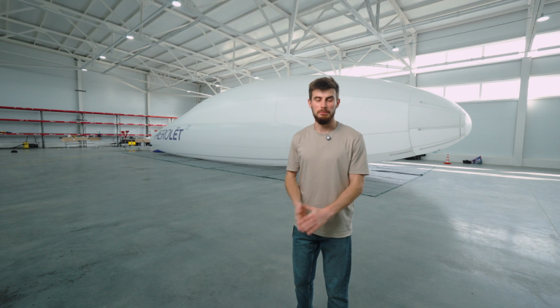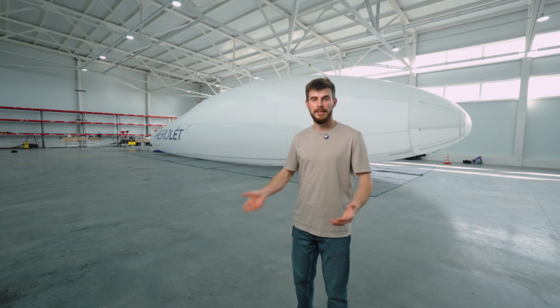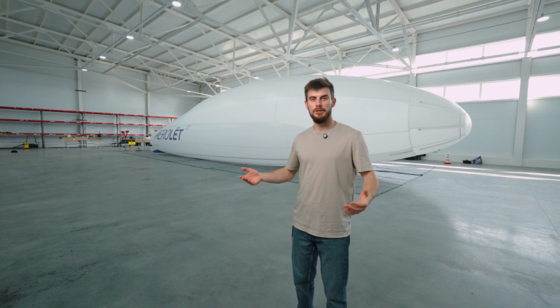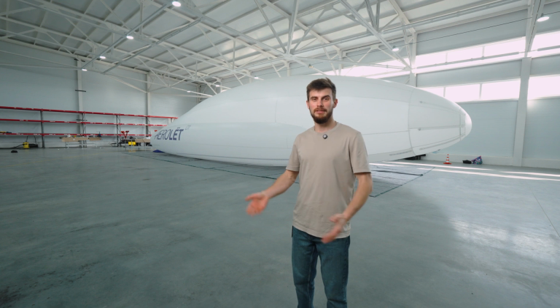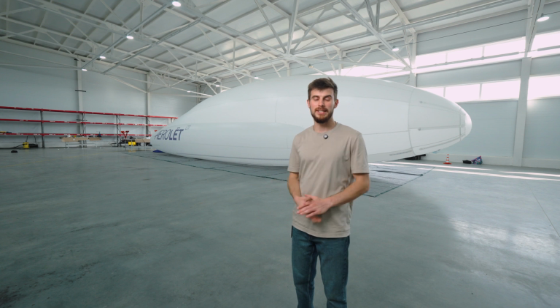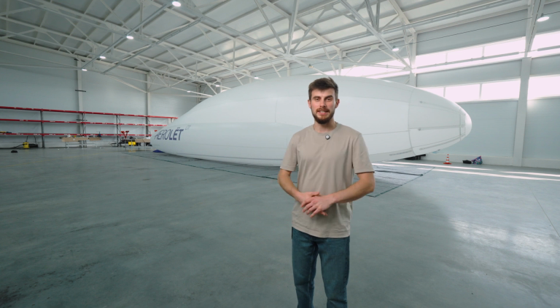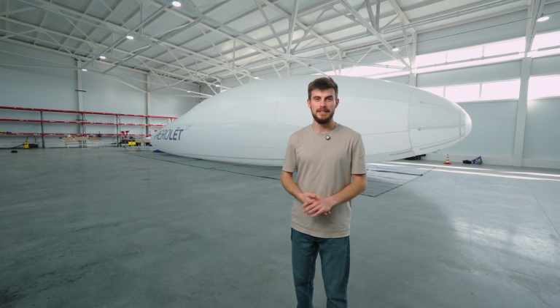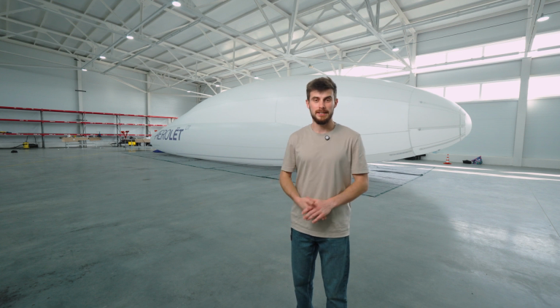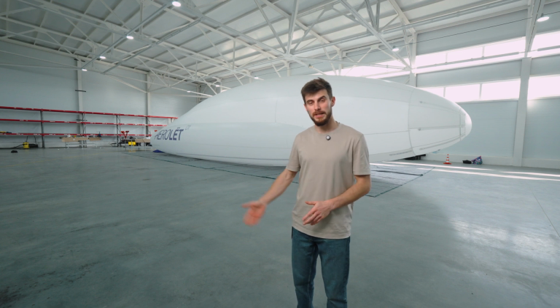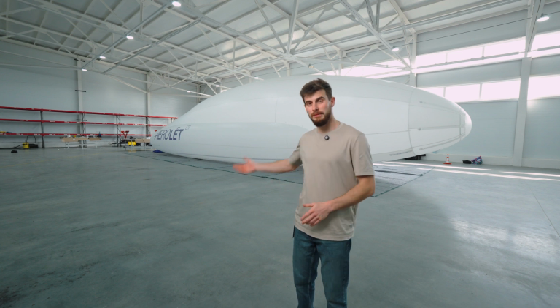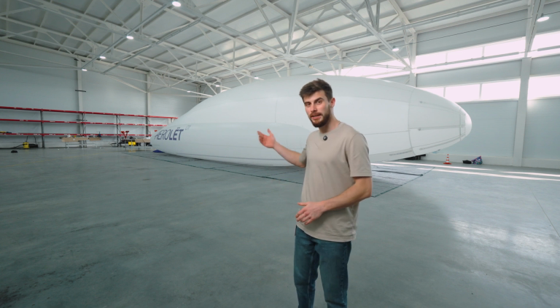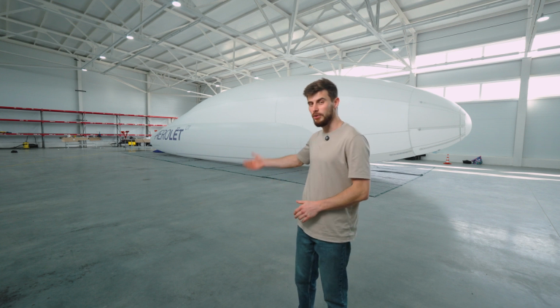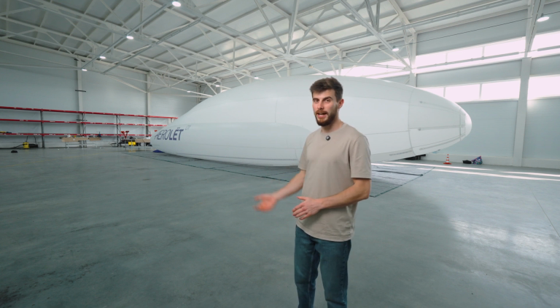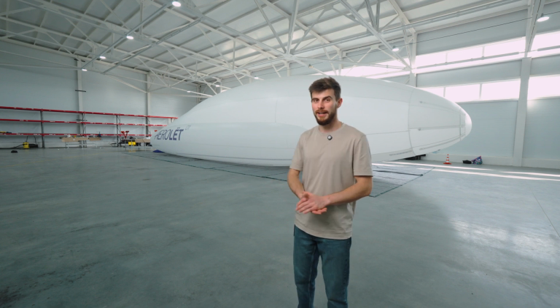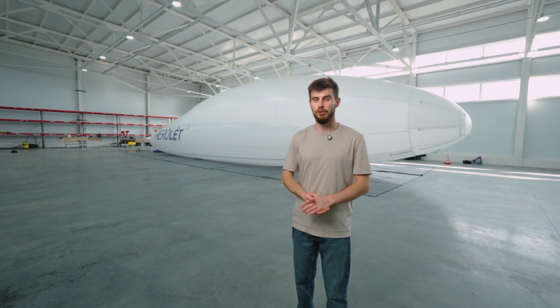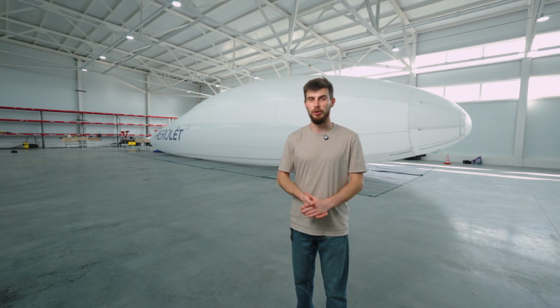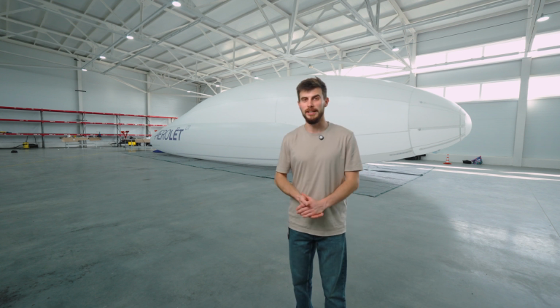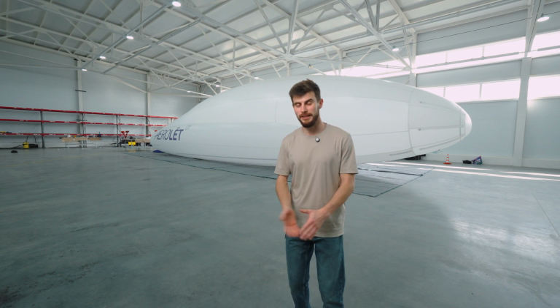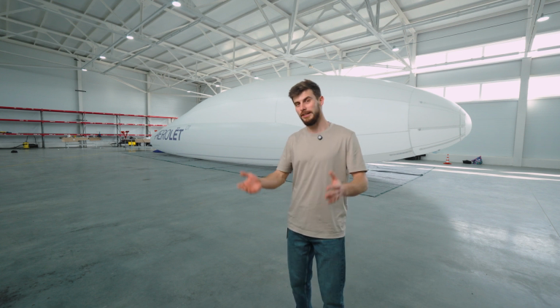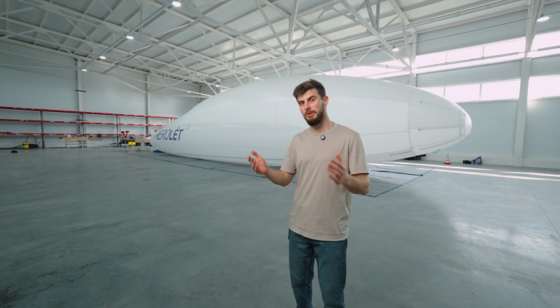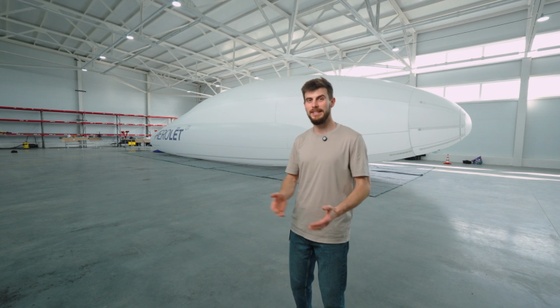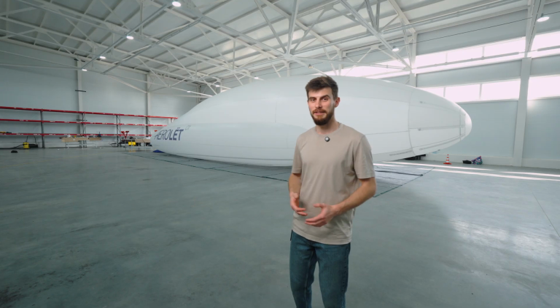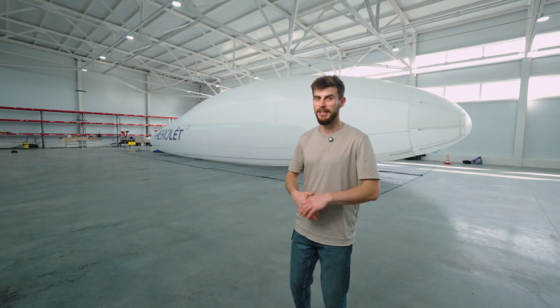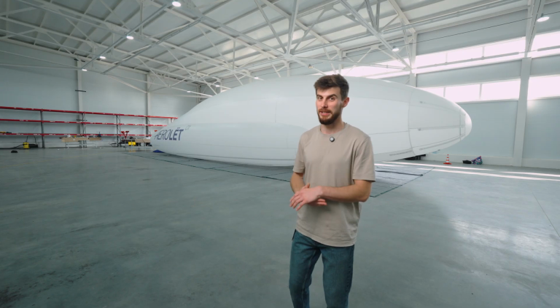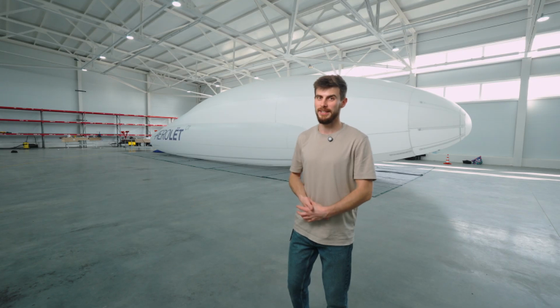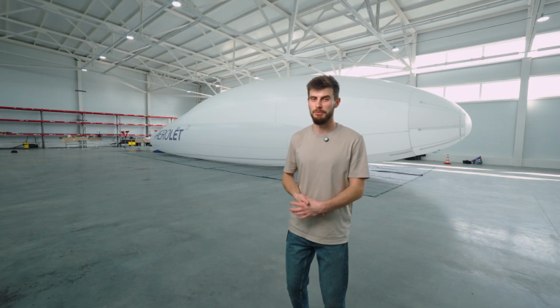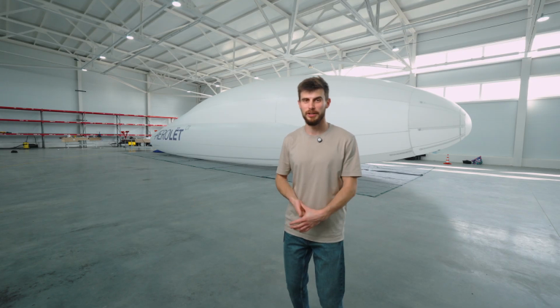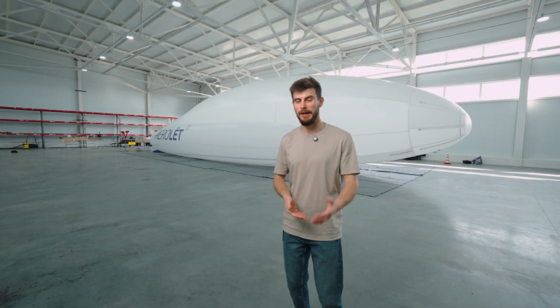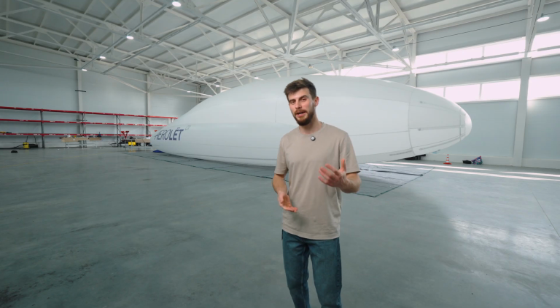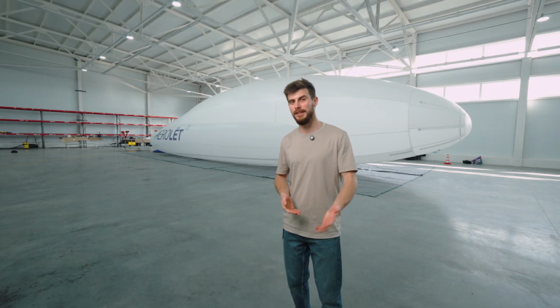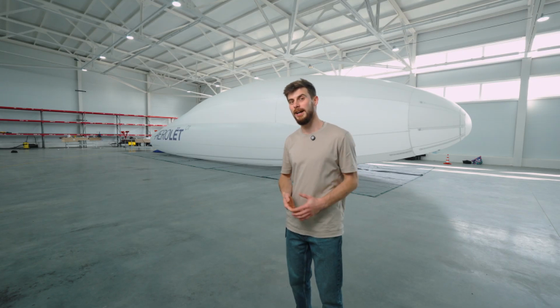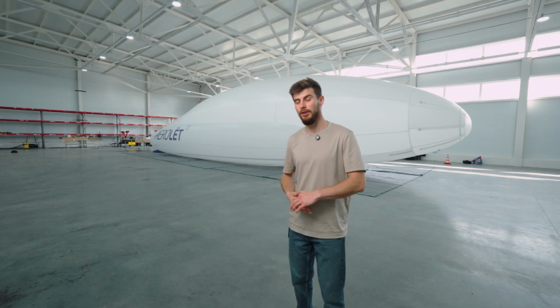We are in Voskresensk. Behind me is the Aerolet 01. This is our very latest flagship development at Aeronova — a truly innovative project.